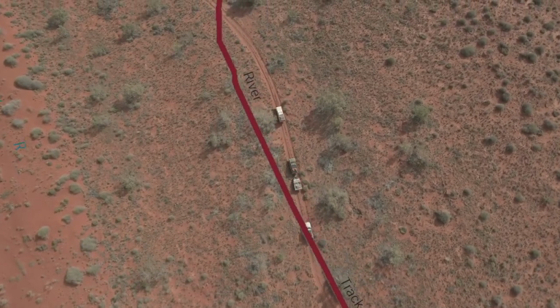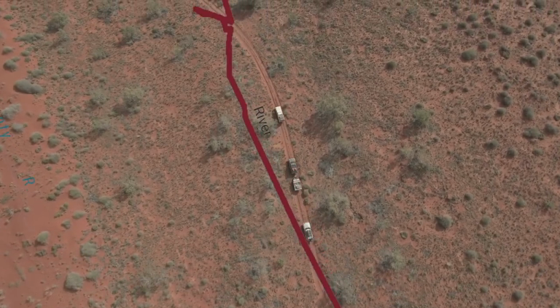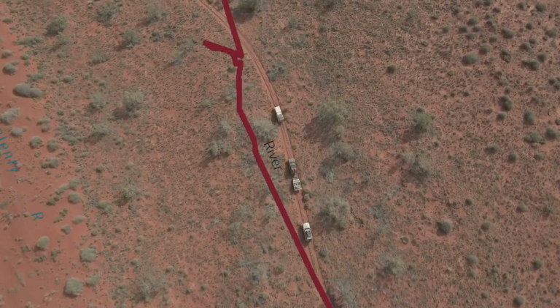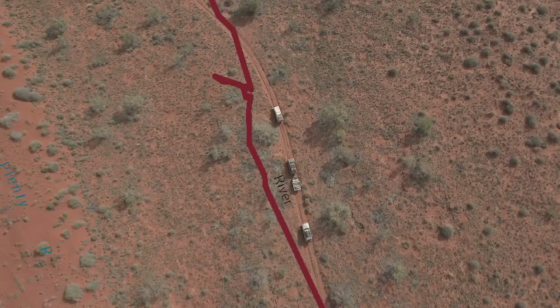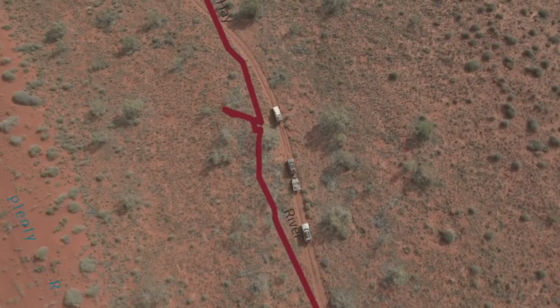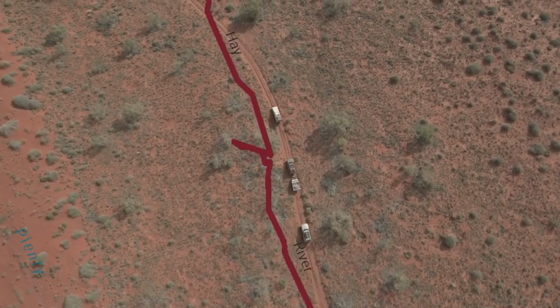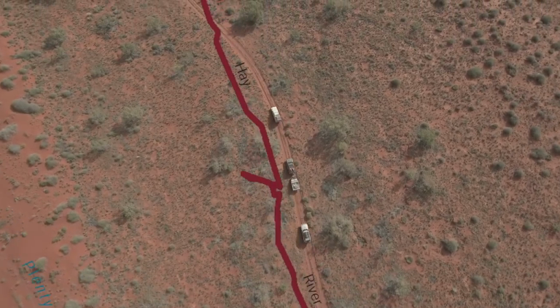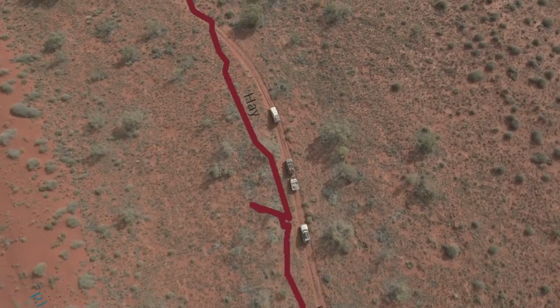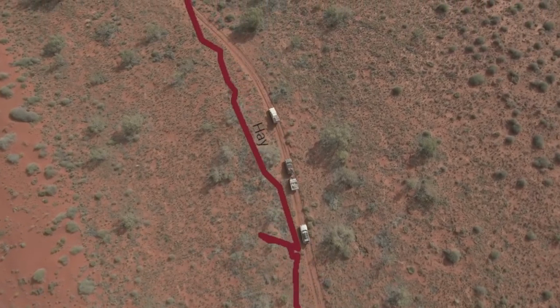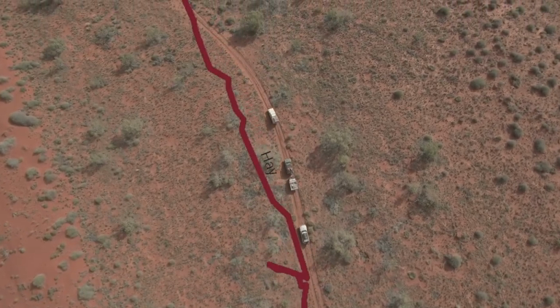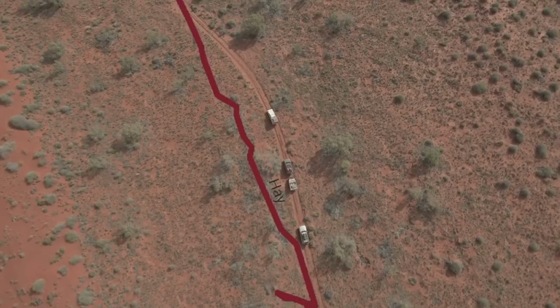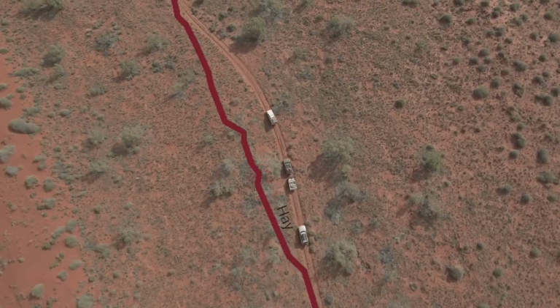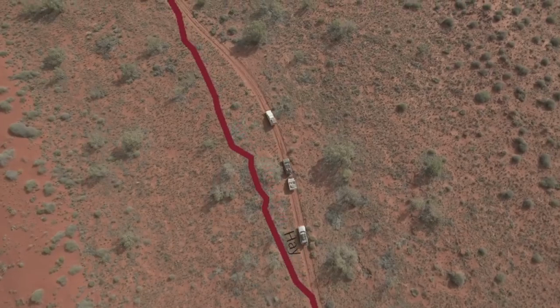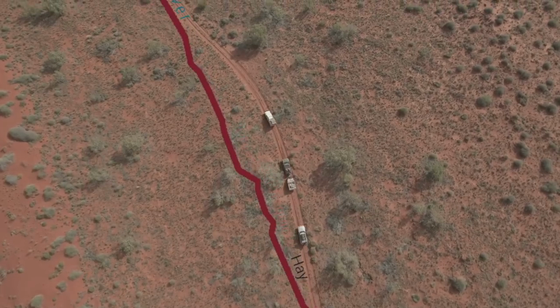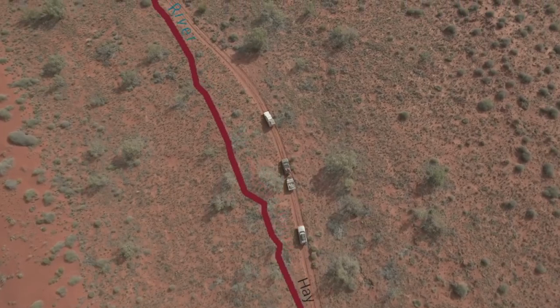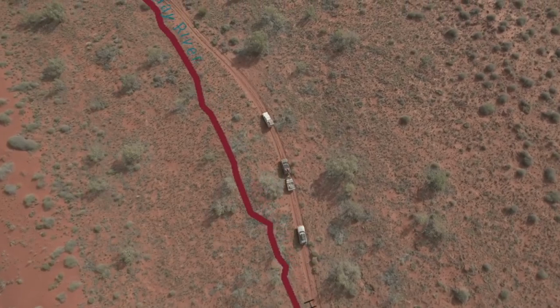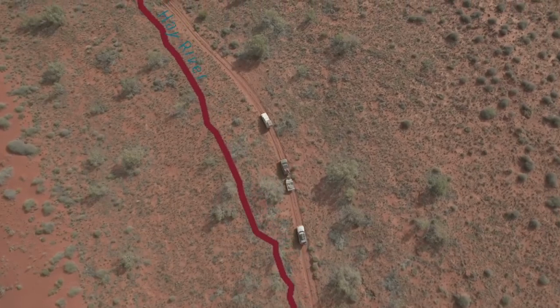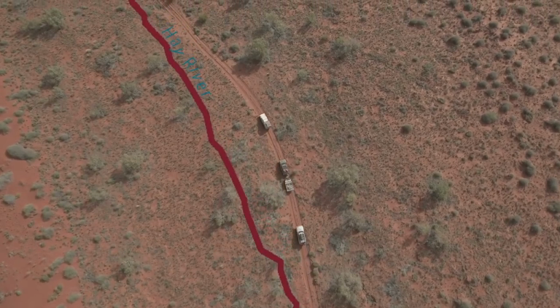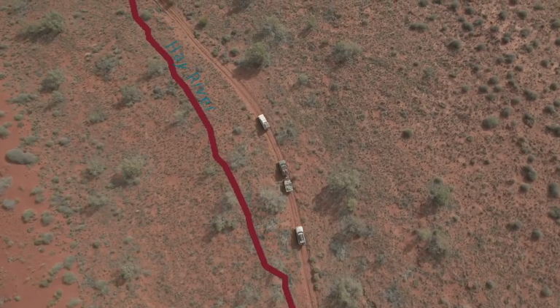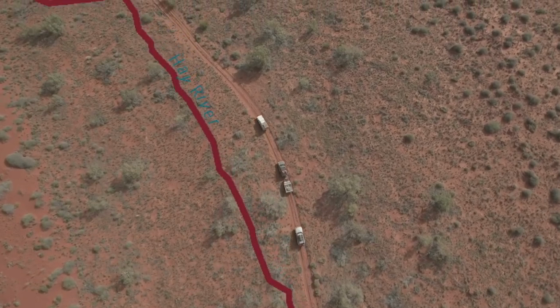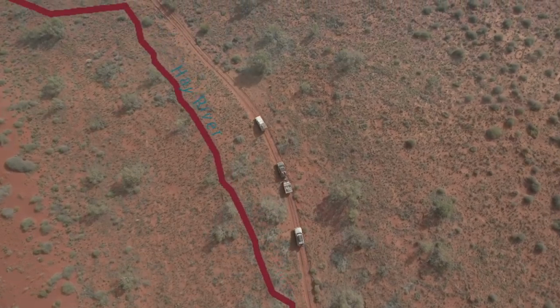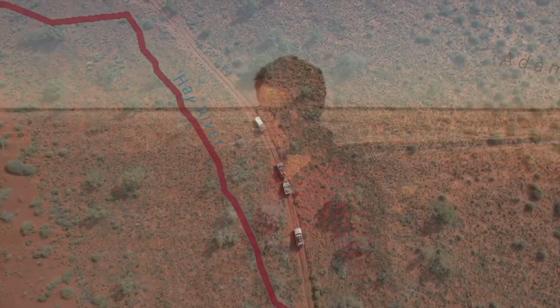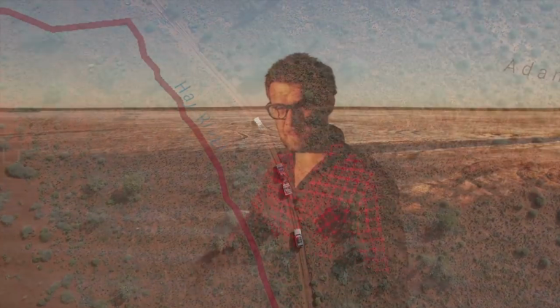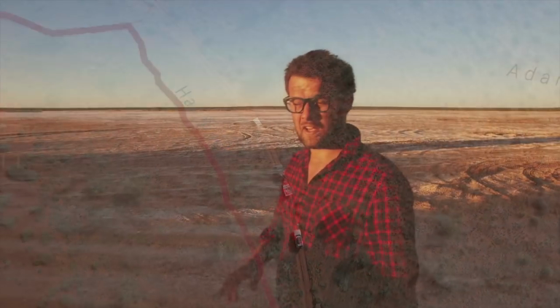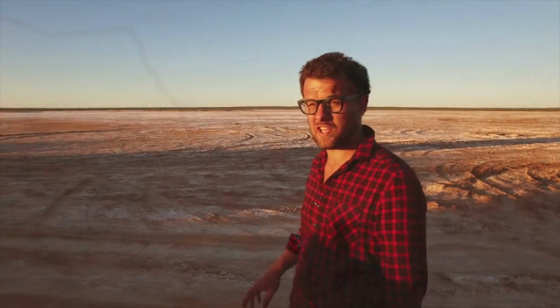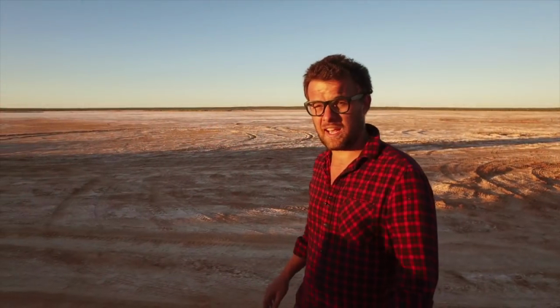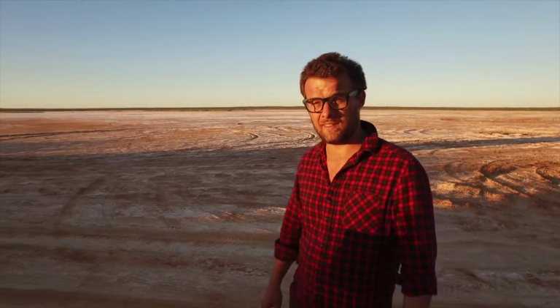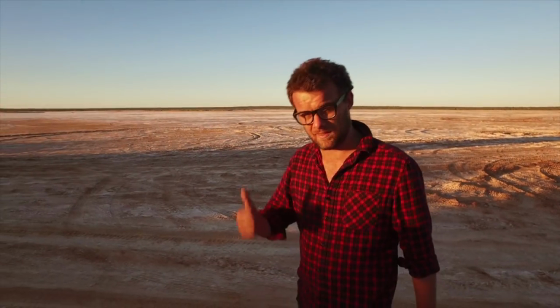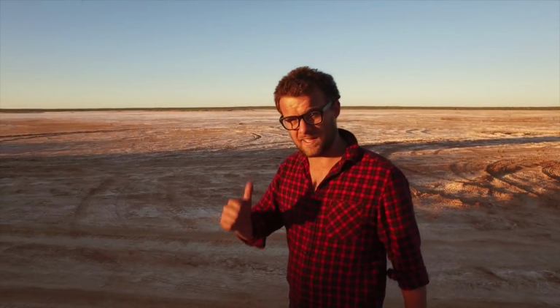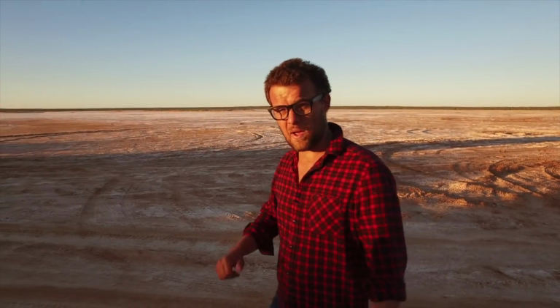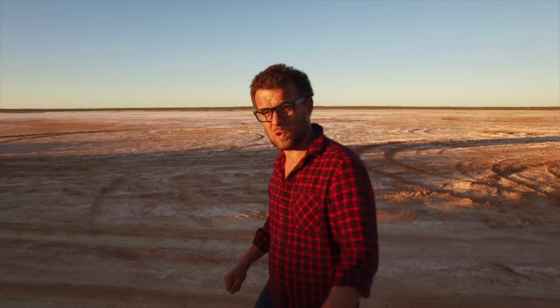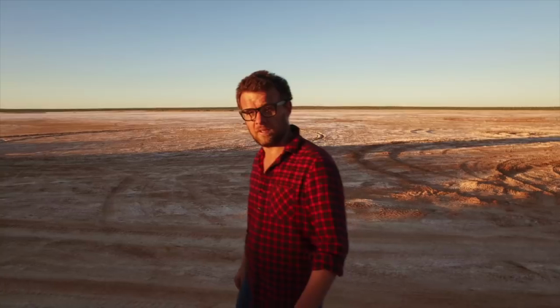It's really good and it's a great alternative crossing to the Simpson Desert, with maybe less crowds. So I'm keen to go check it out. Let's go have a look.